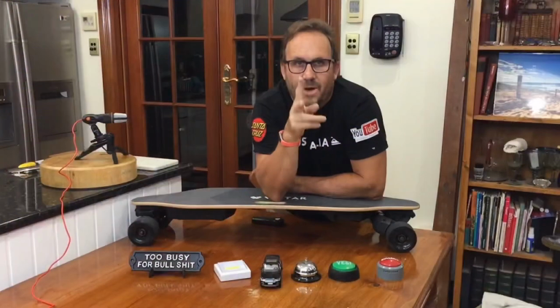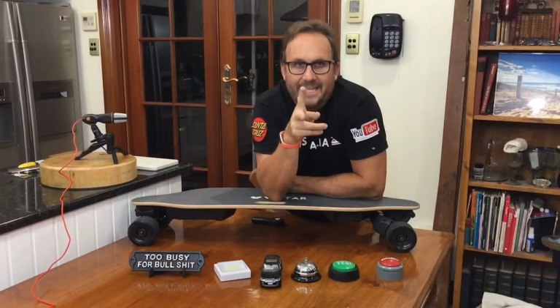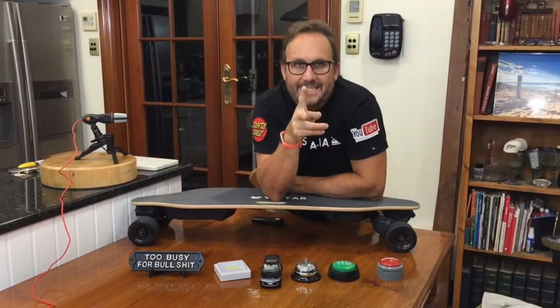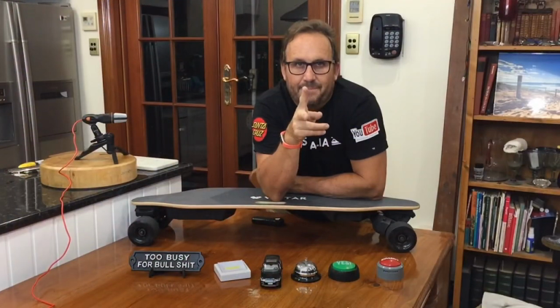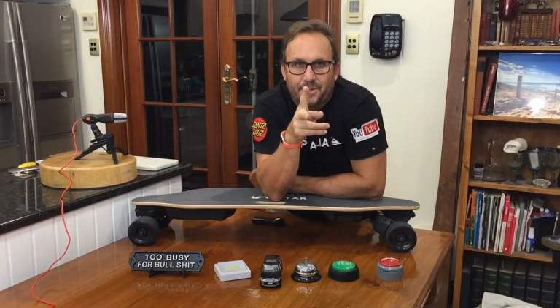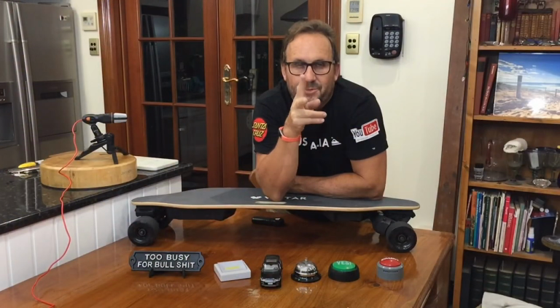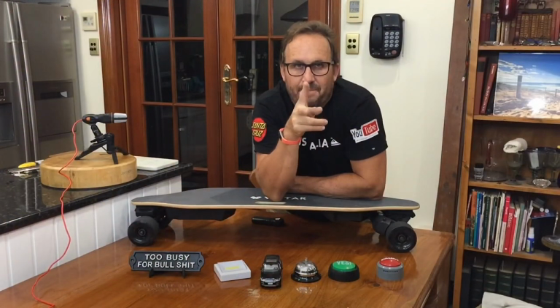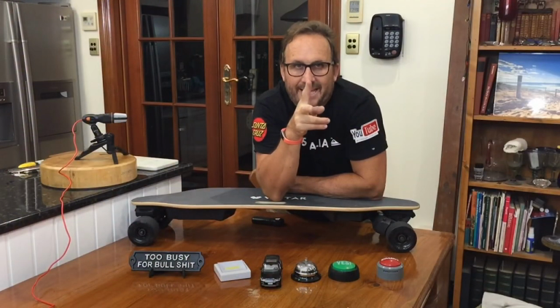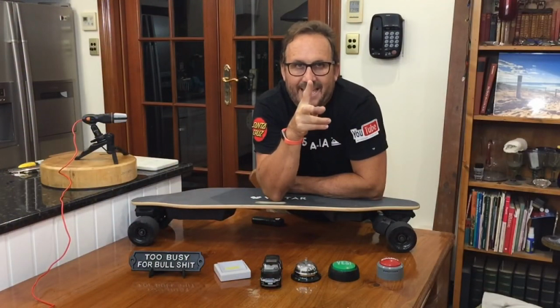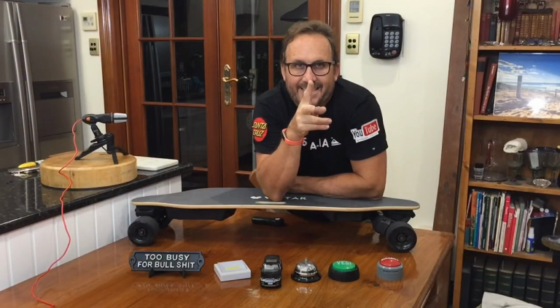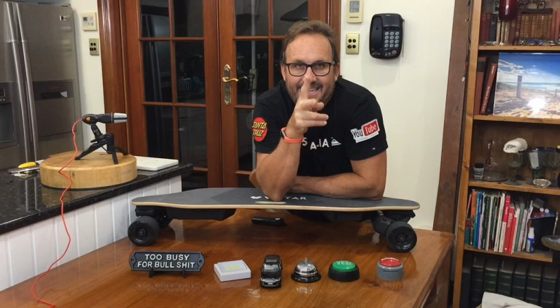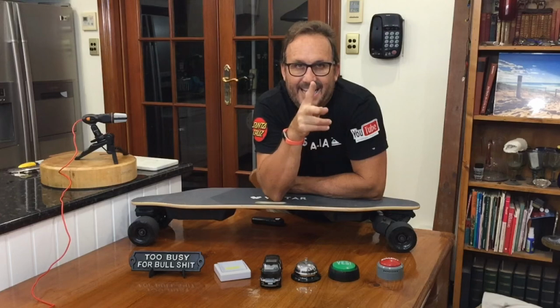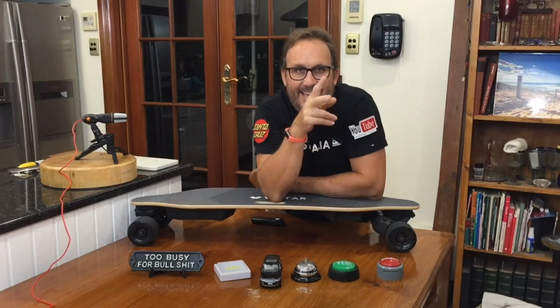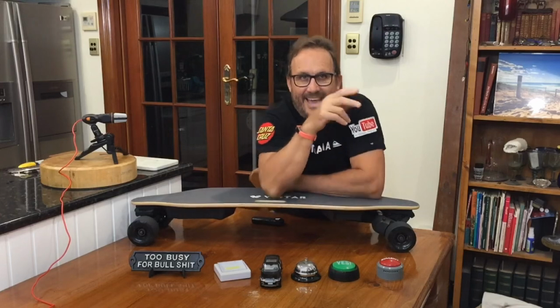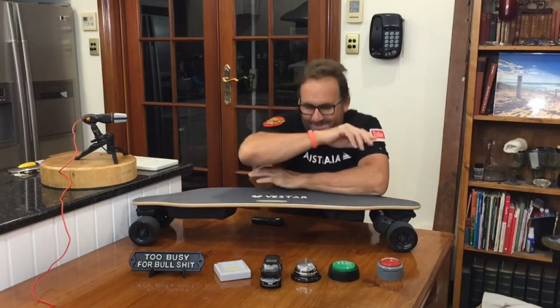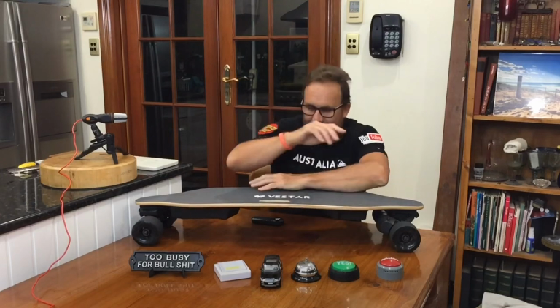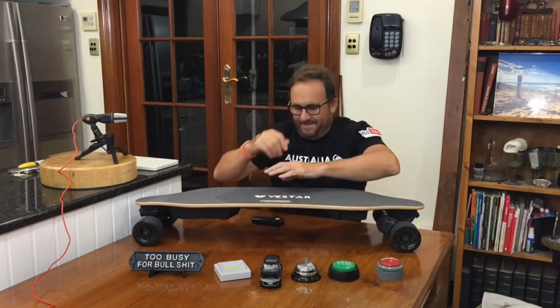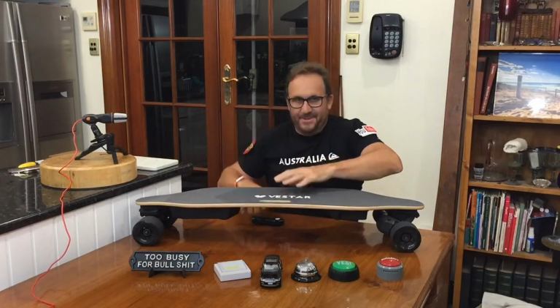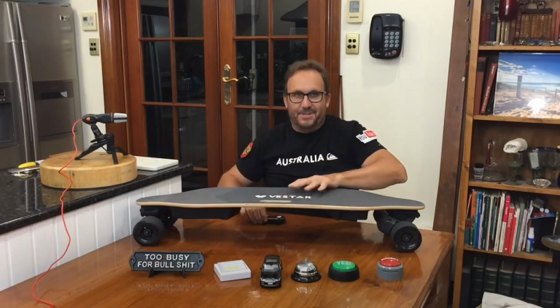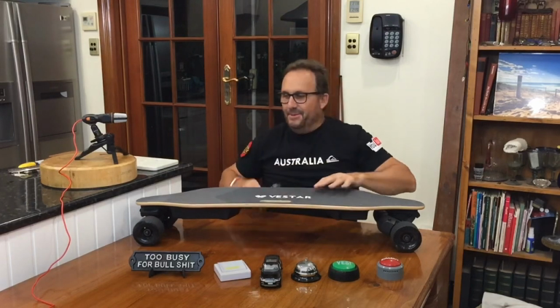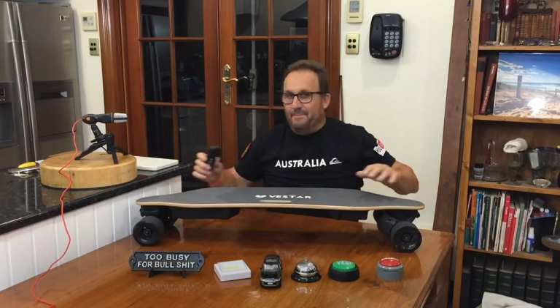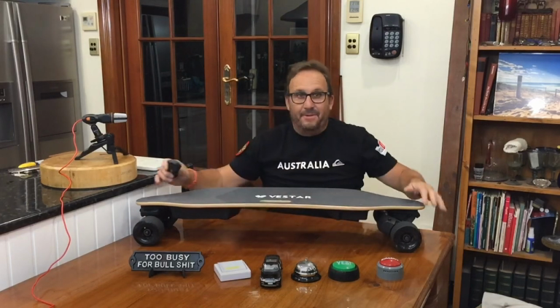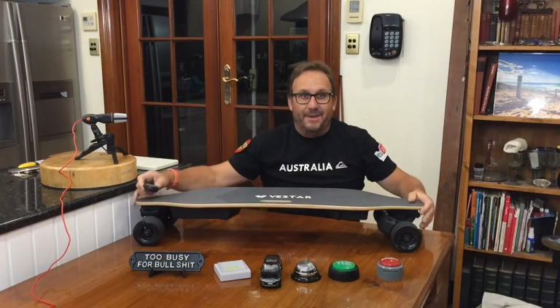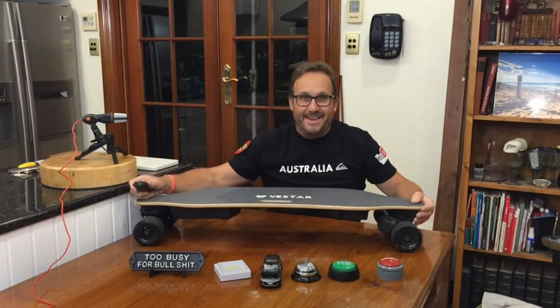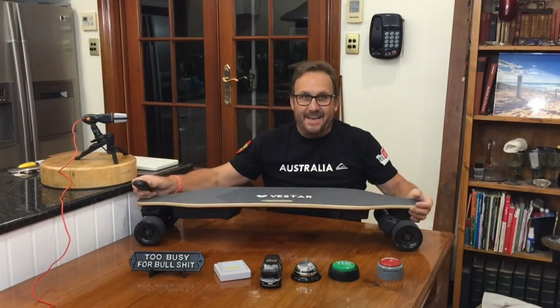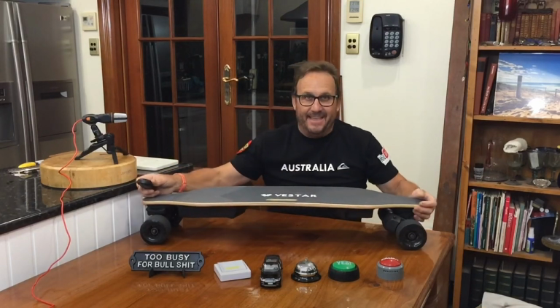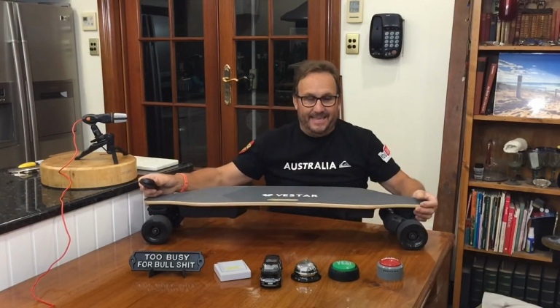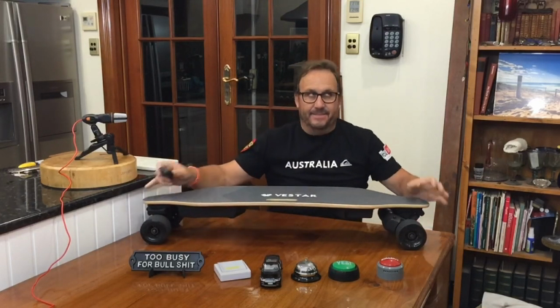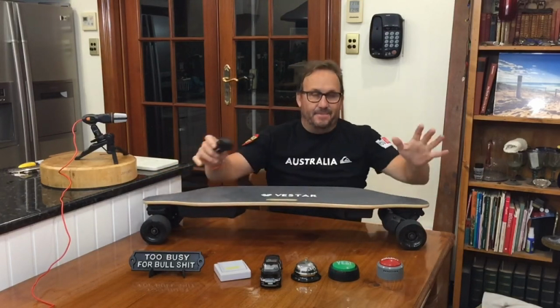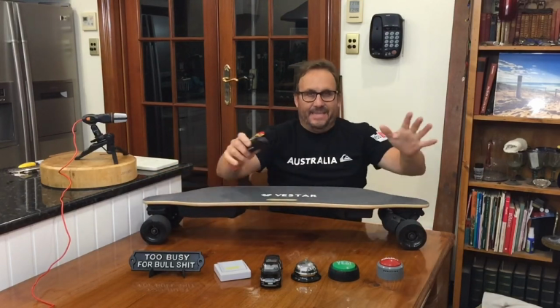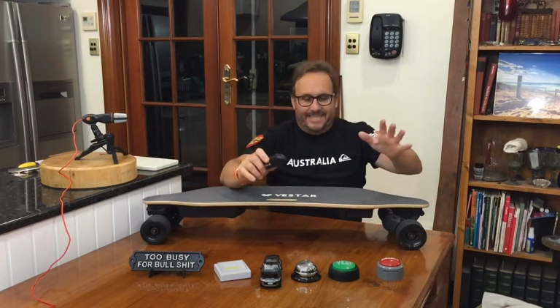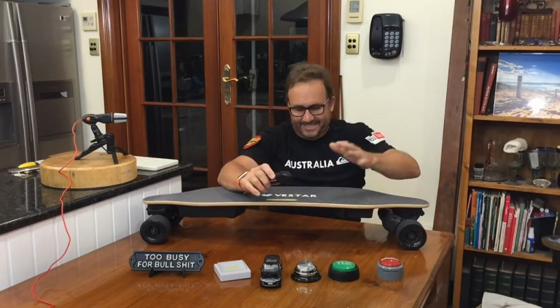What is up dudes? We're back again today. Andrew Pennman, YouTube, and we've got another speed test.